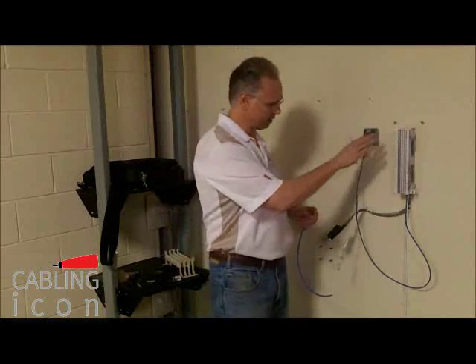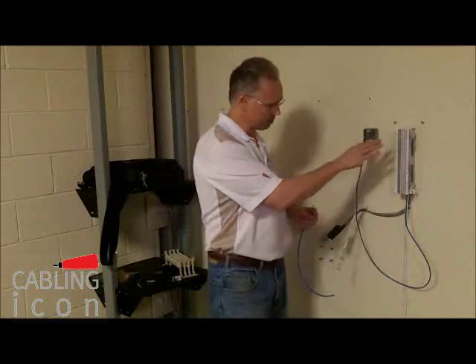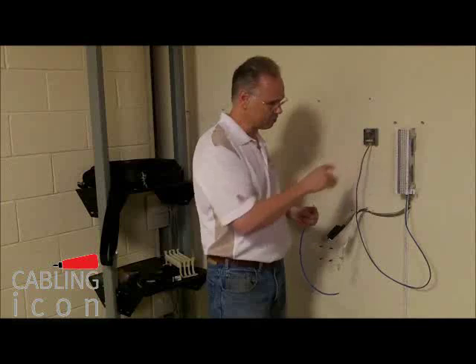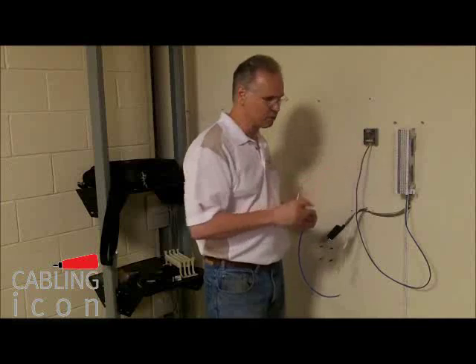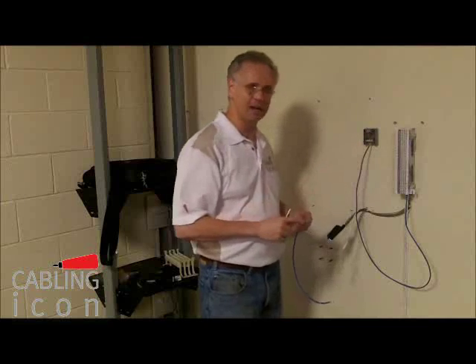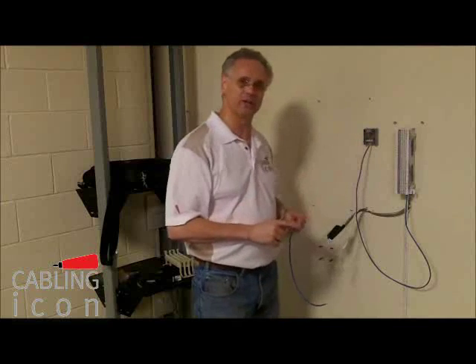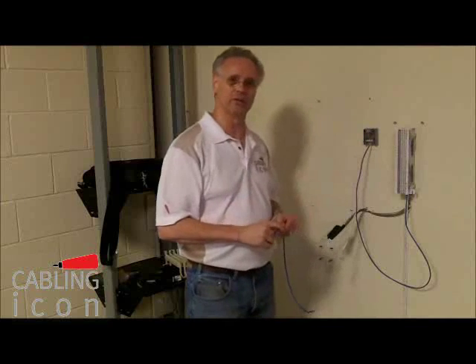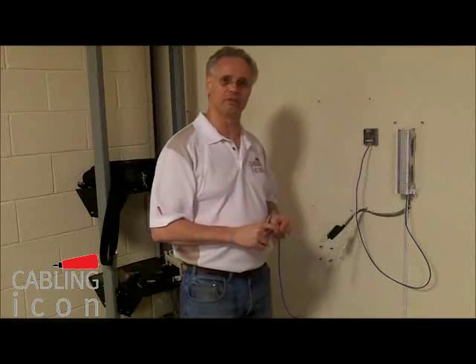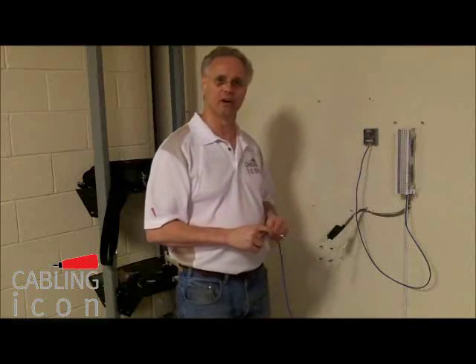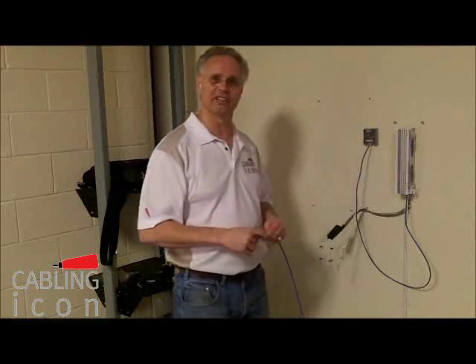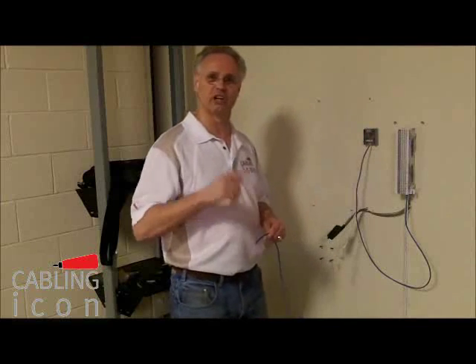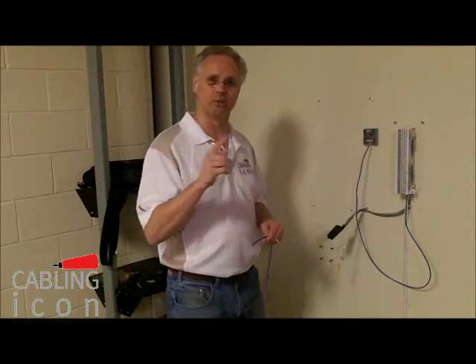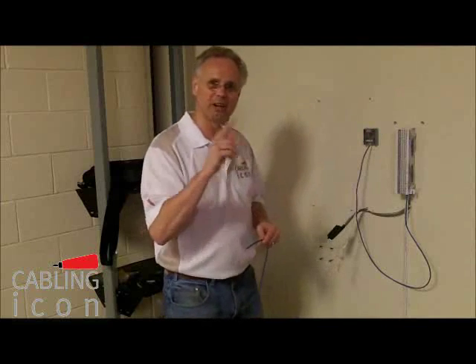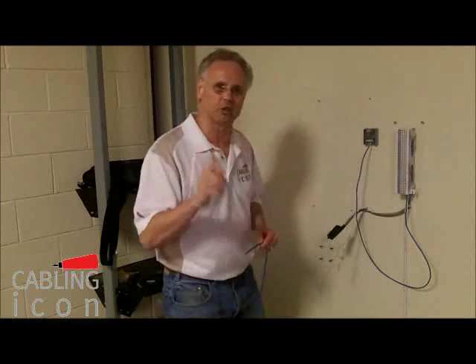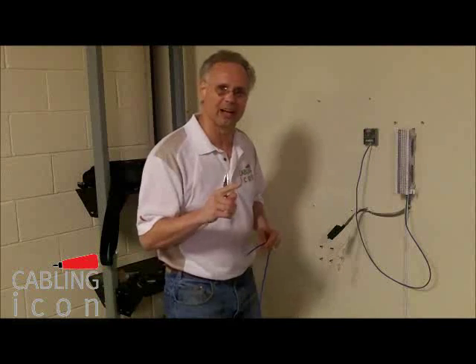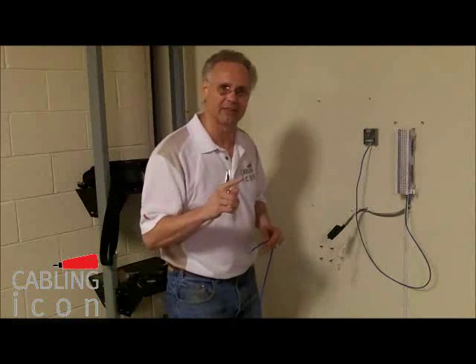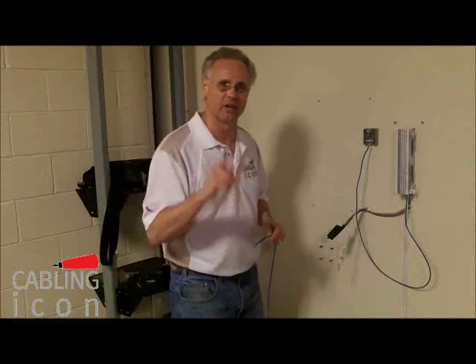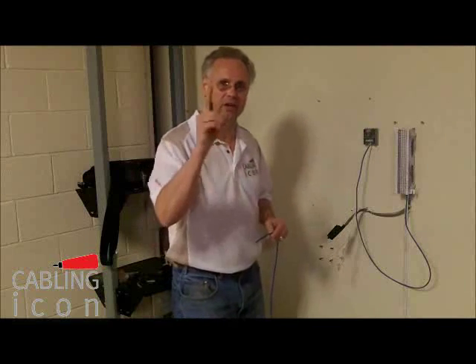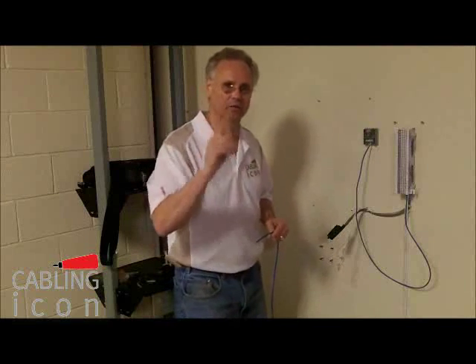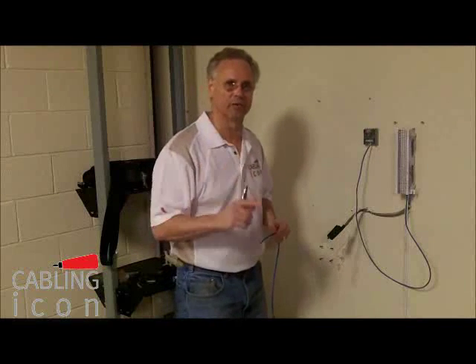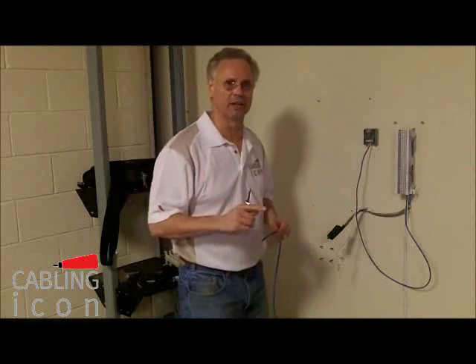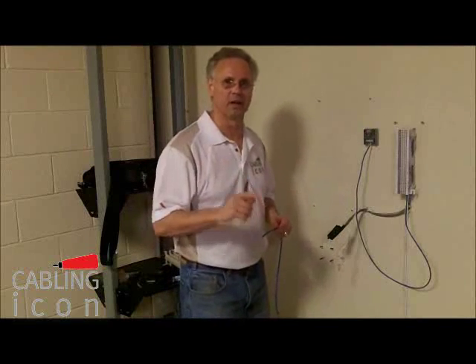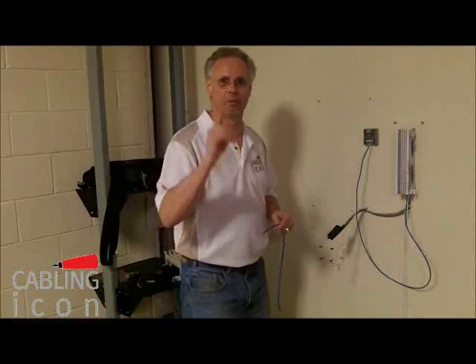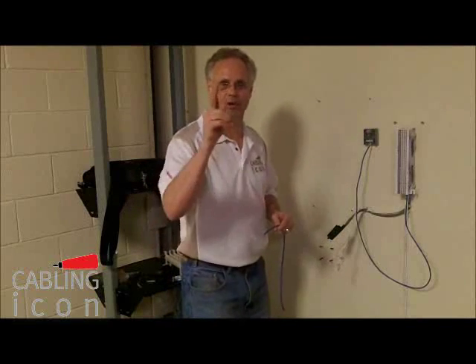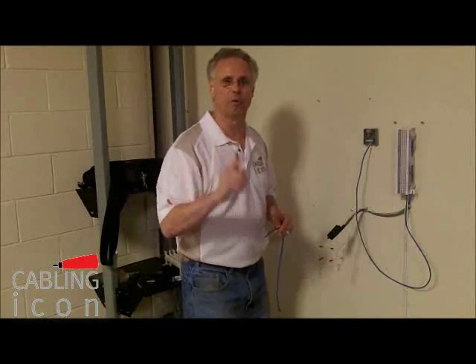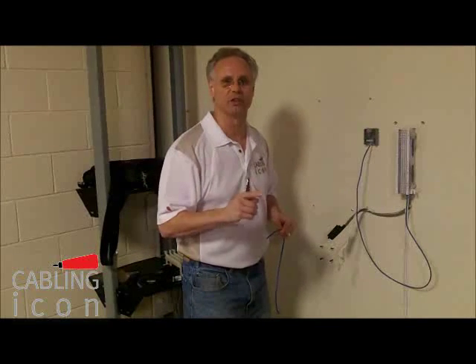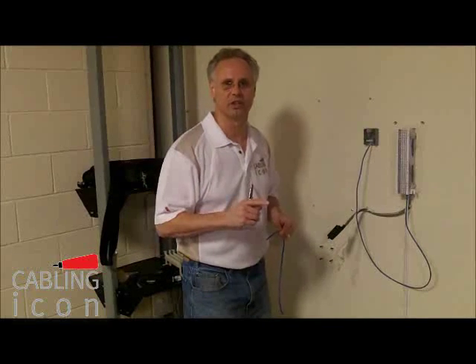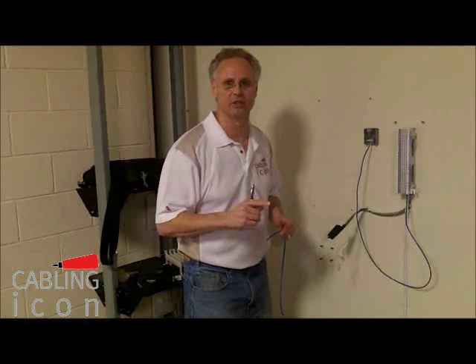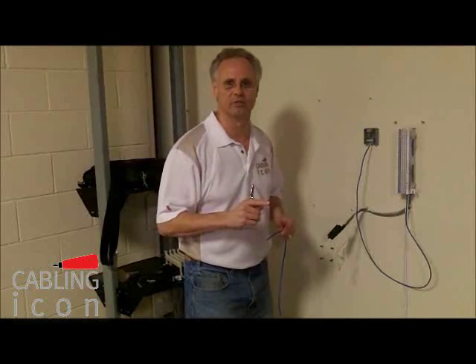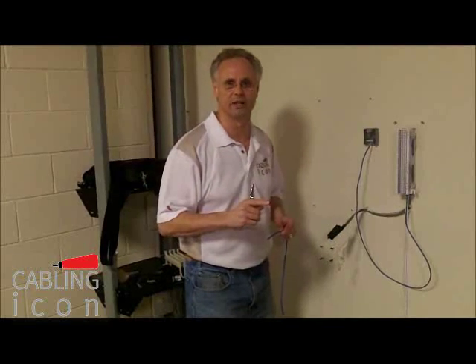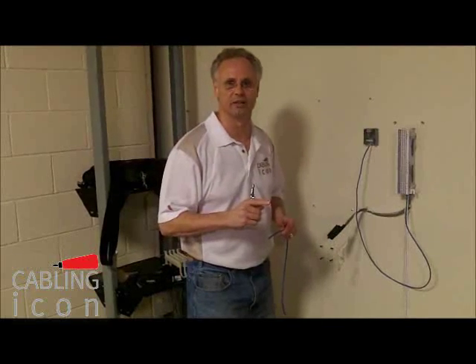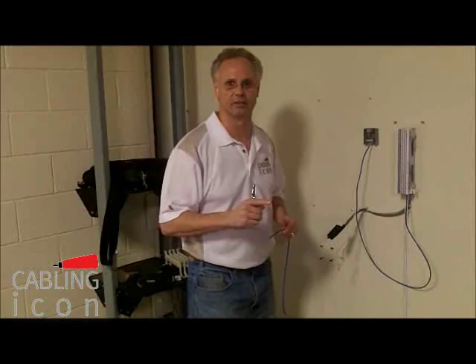This is what you've got to do as far as two minutes or less. Don't forget, we look forward to seeing your videos.